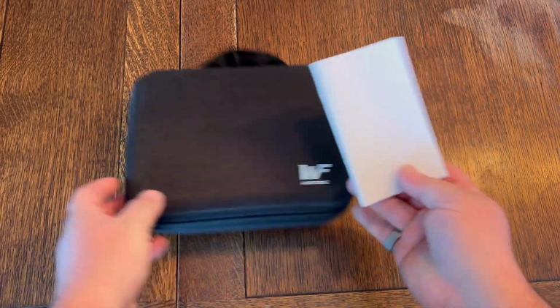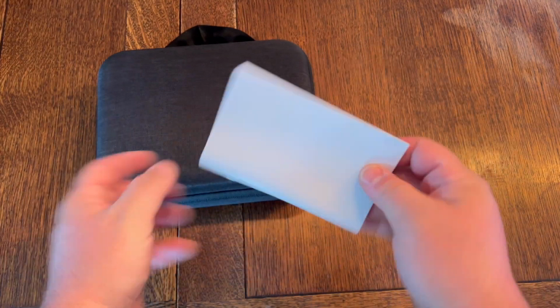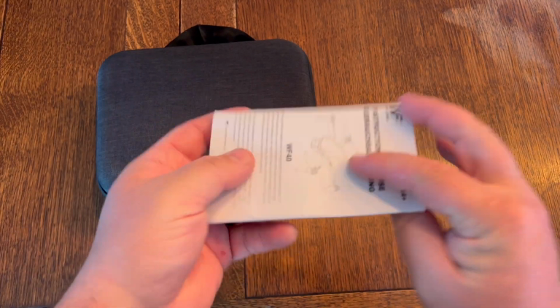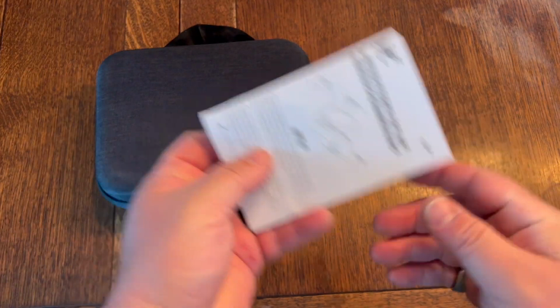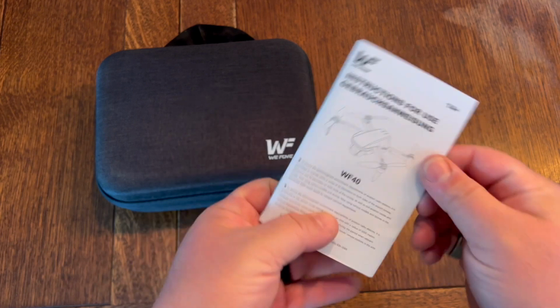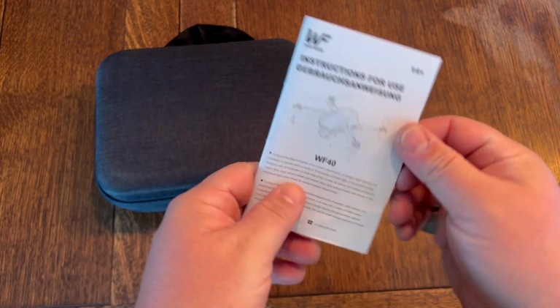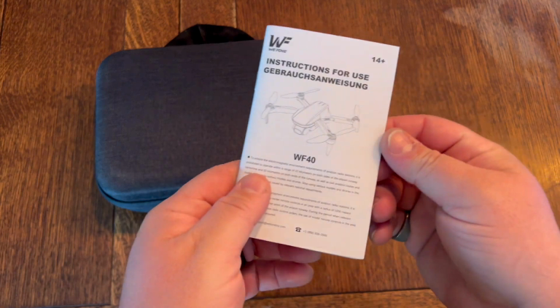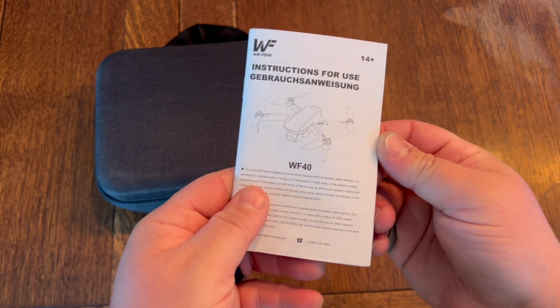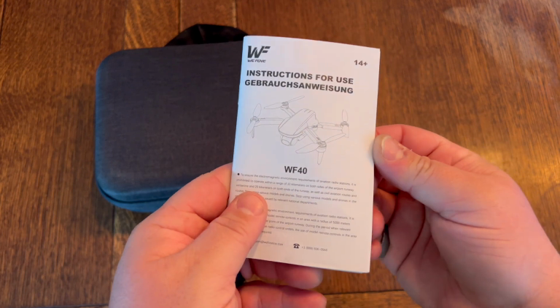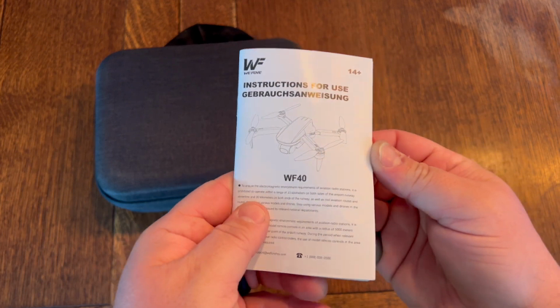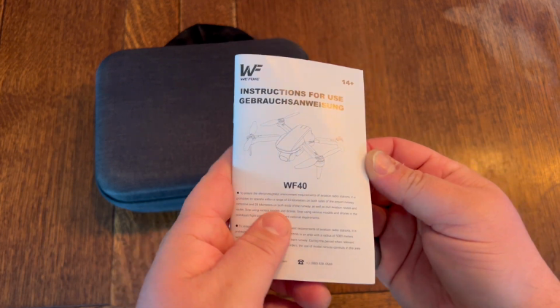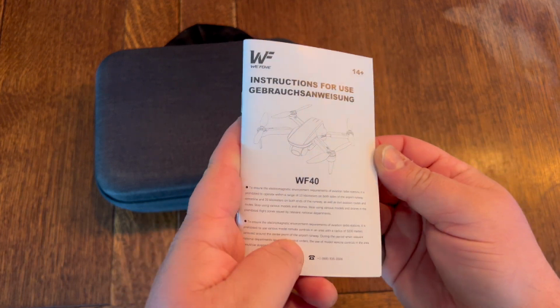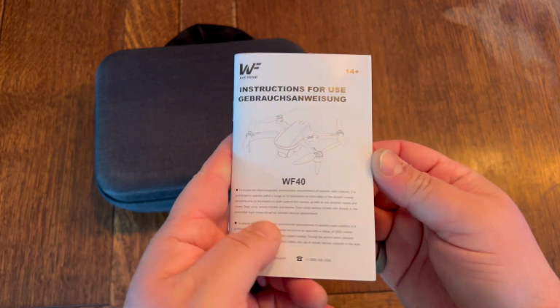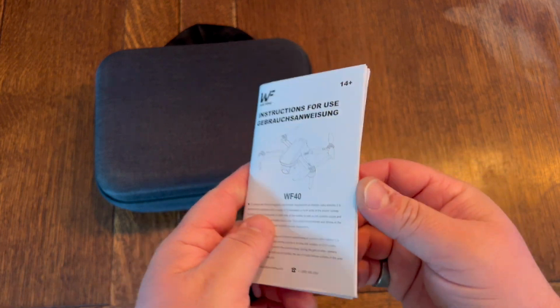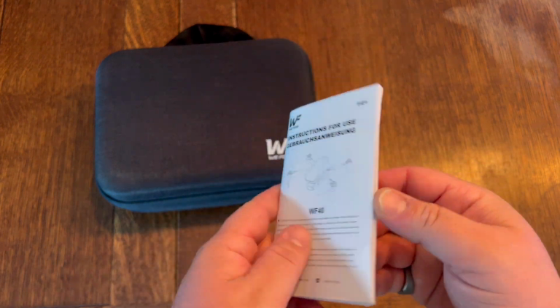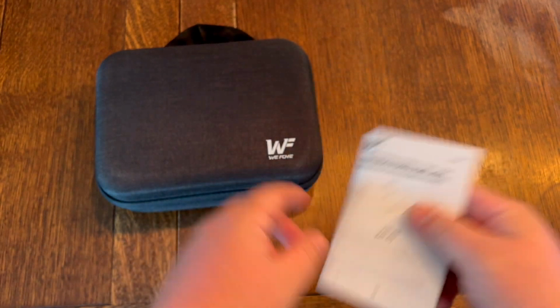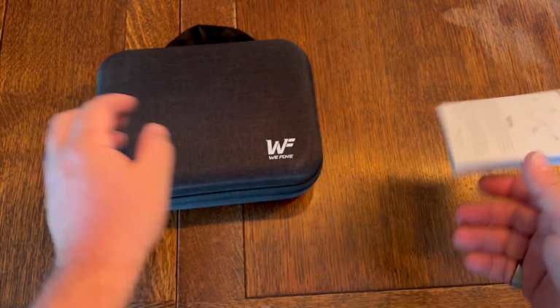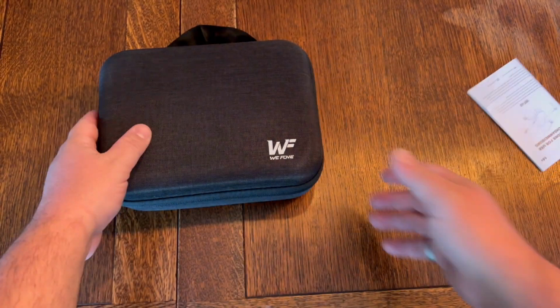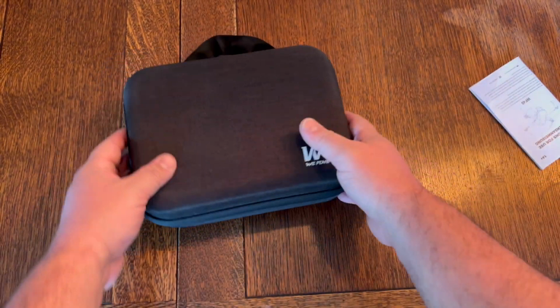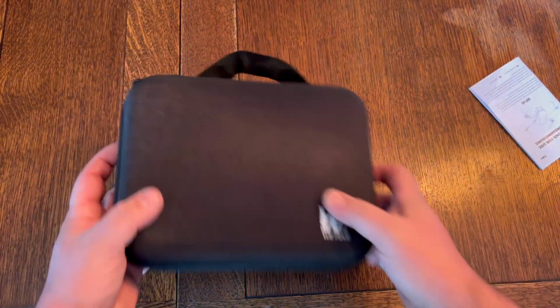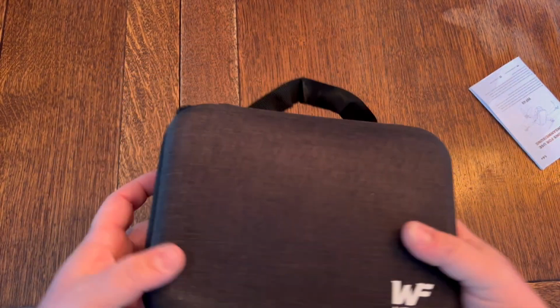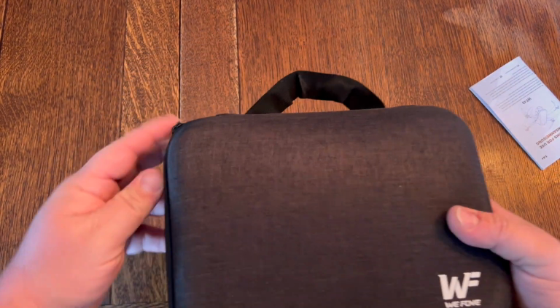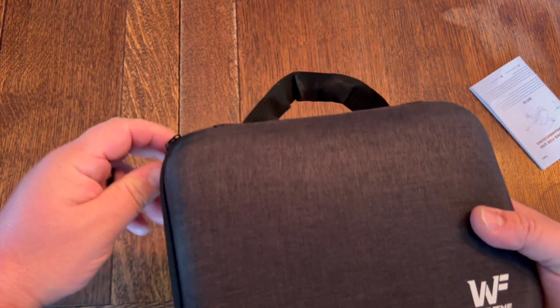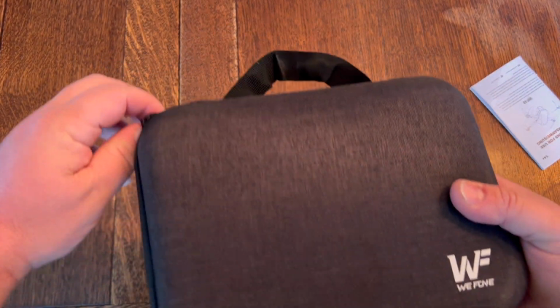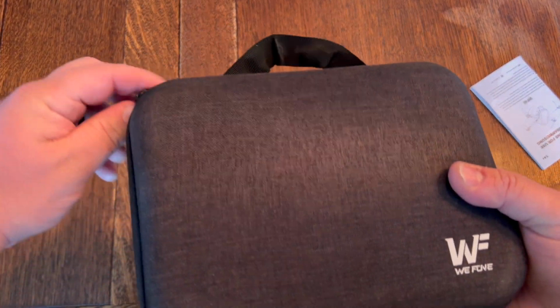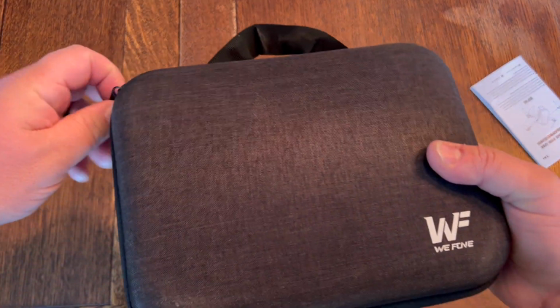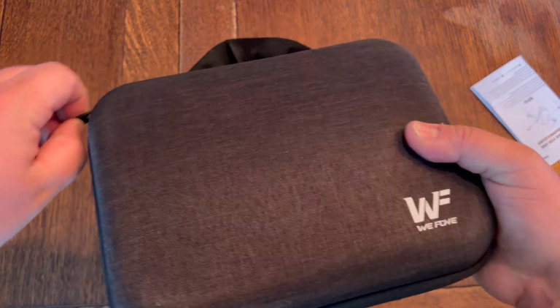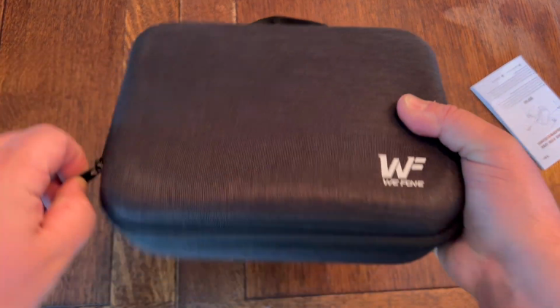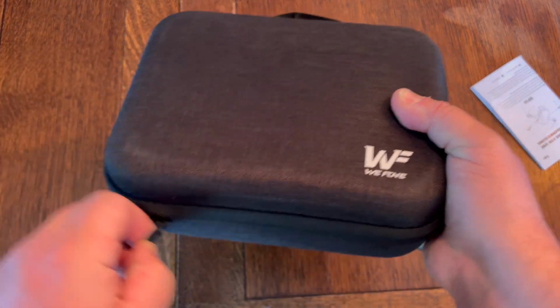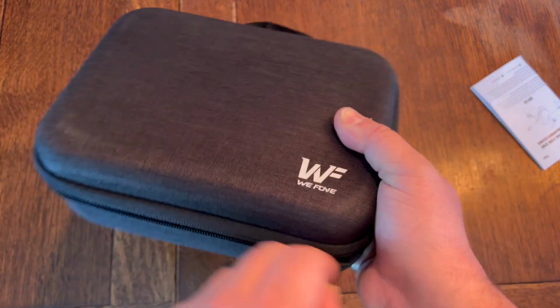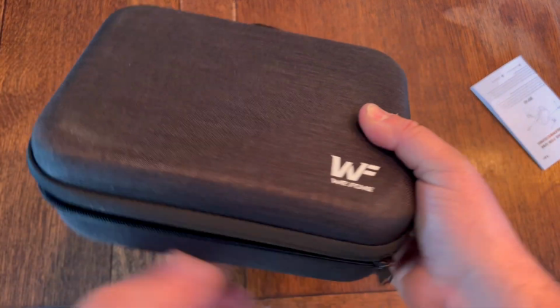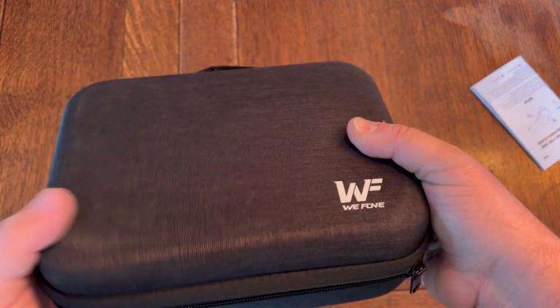In the box, you get a nice detailed set of instructions on how to use it, and you also get a really nice portable case.